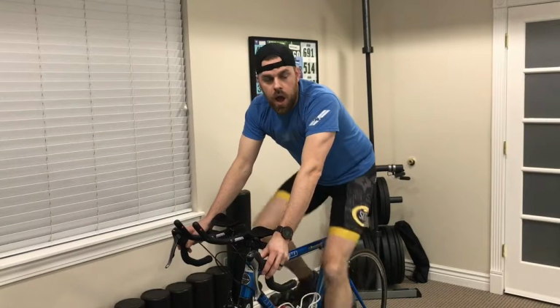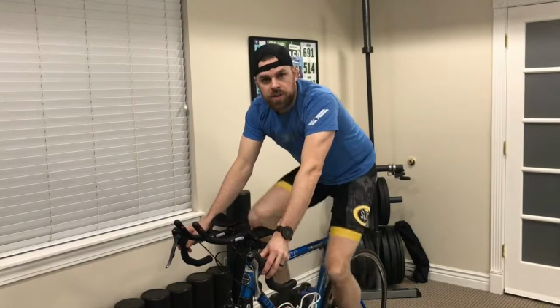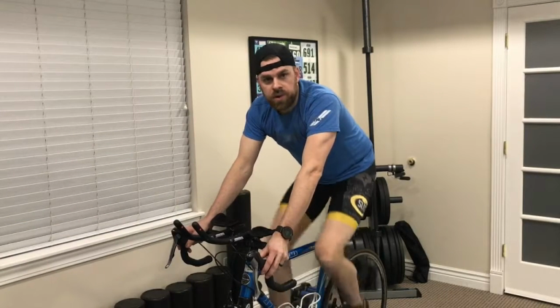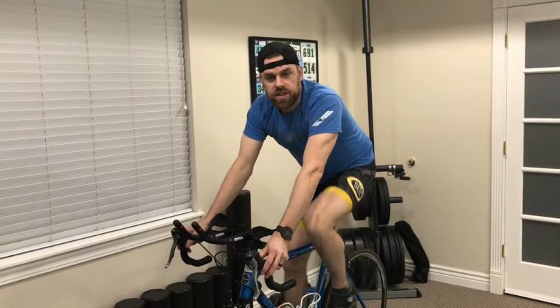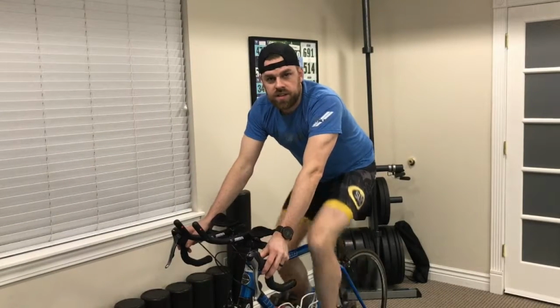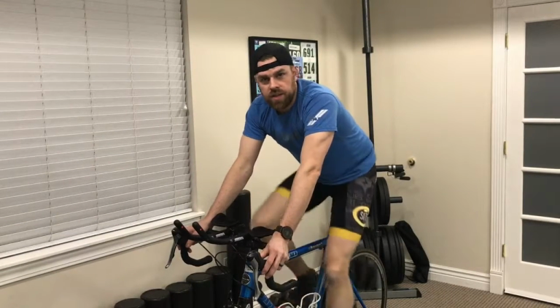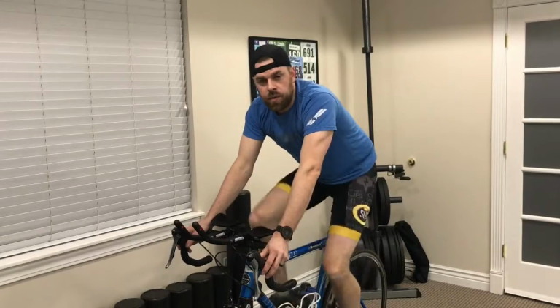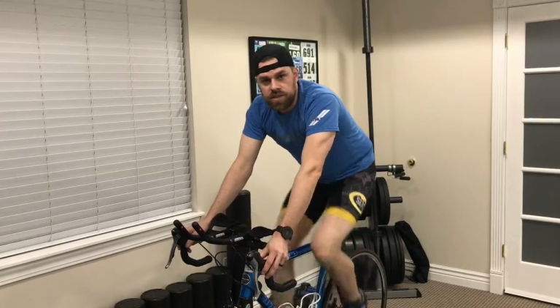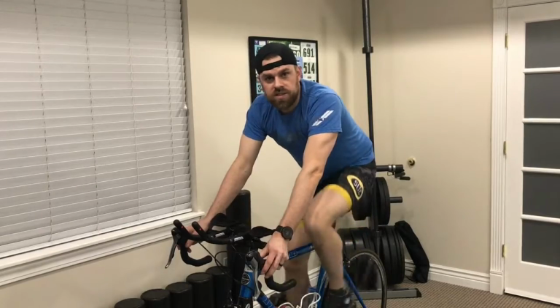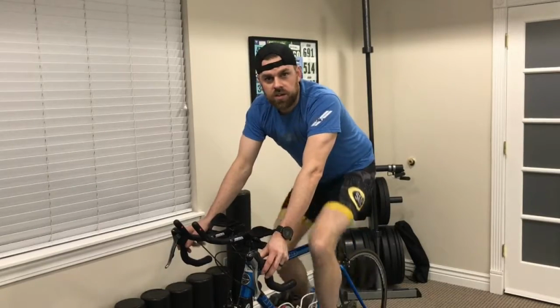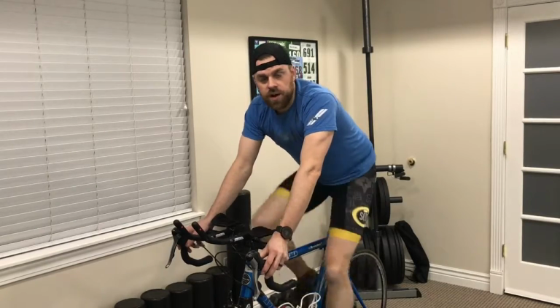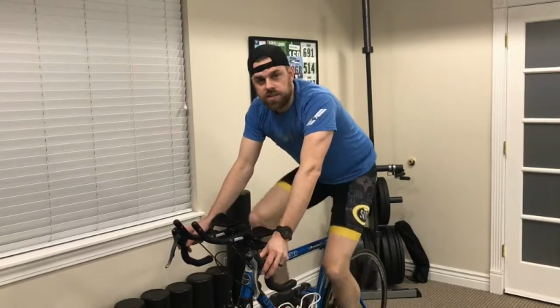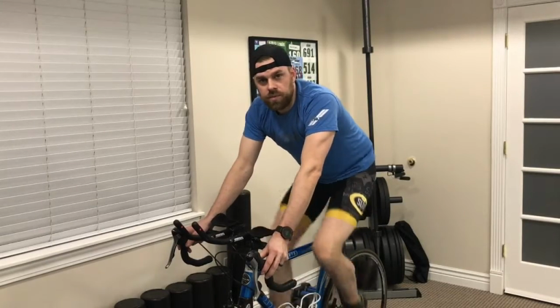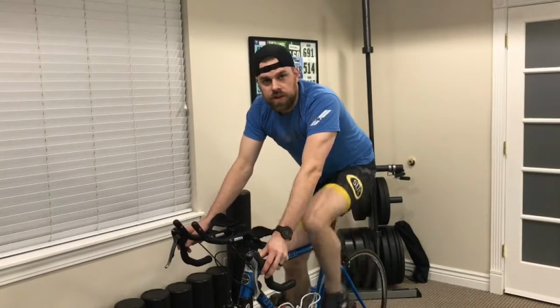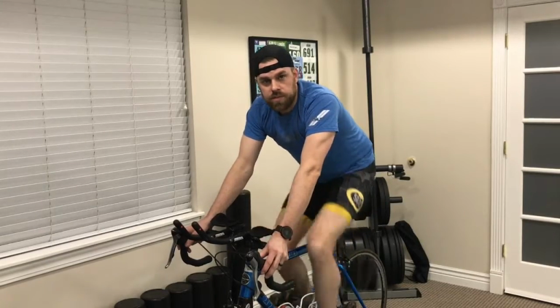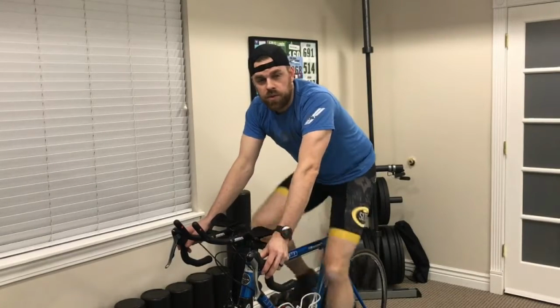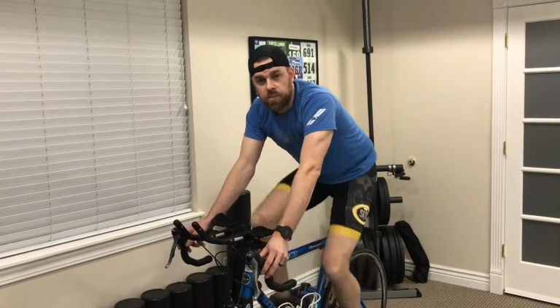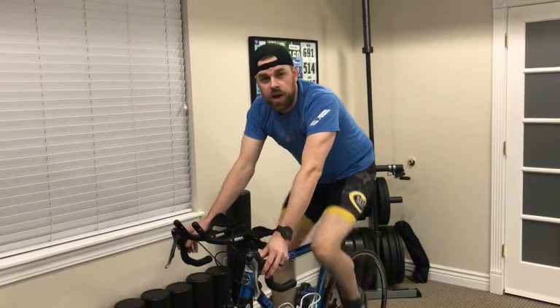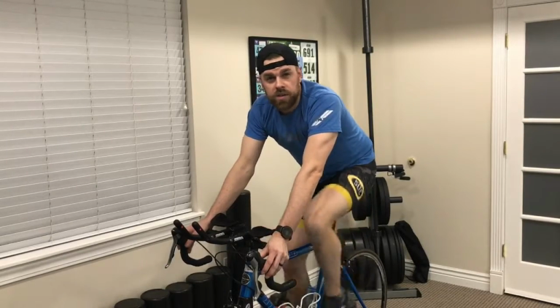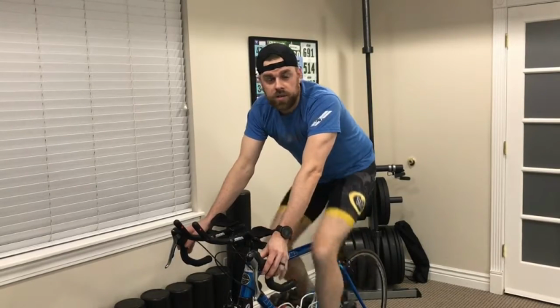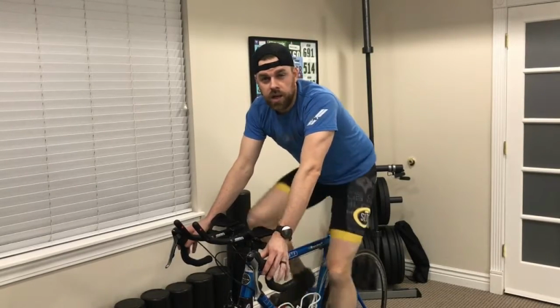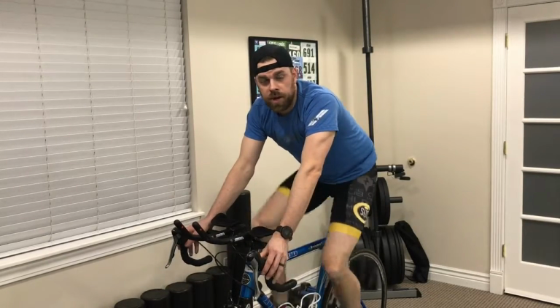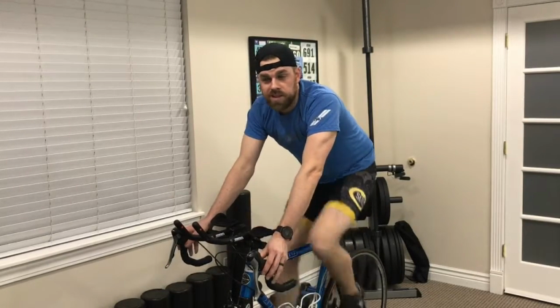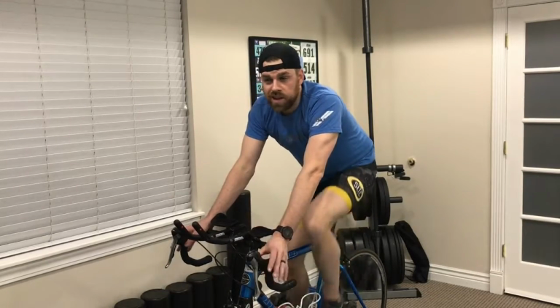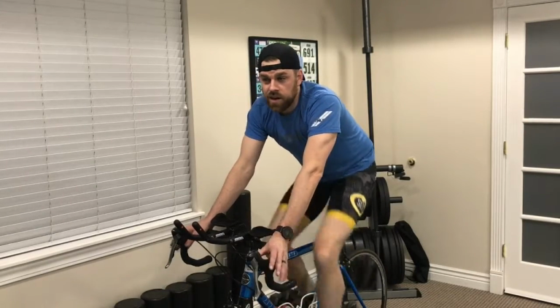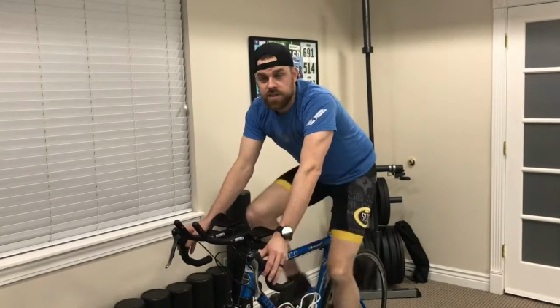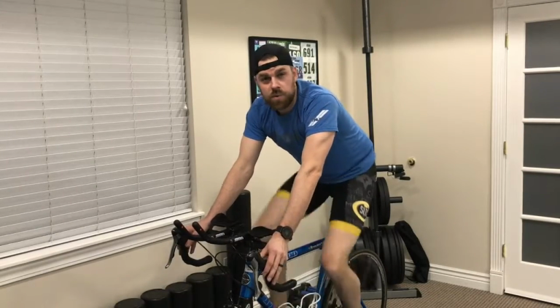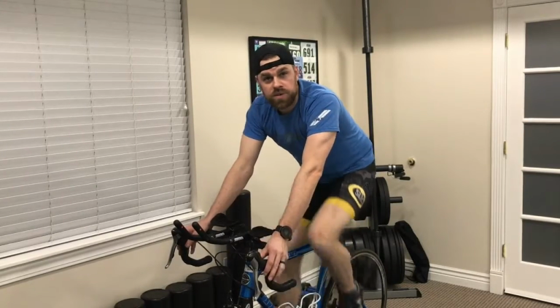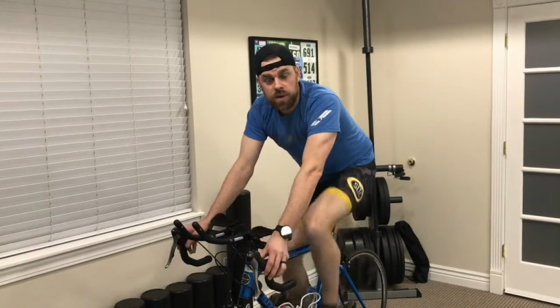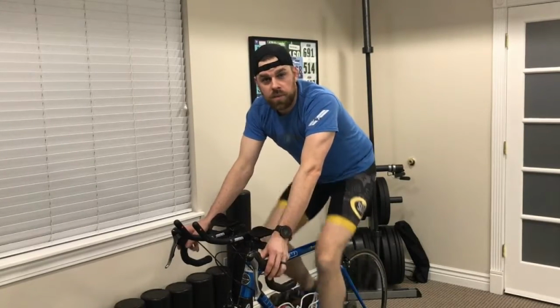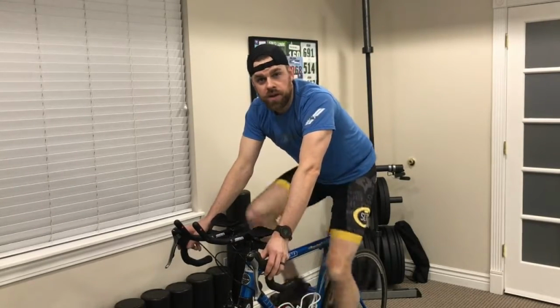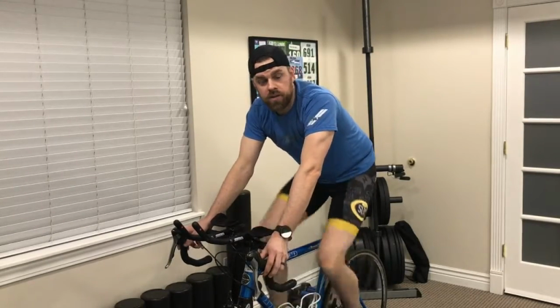Happy 2017, everyone. This is Dr. Ray Heiss at Revive Sport and Spine, your Cottonwood Heights area sports chiropractor.